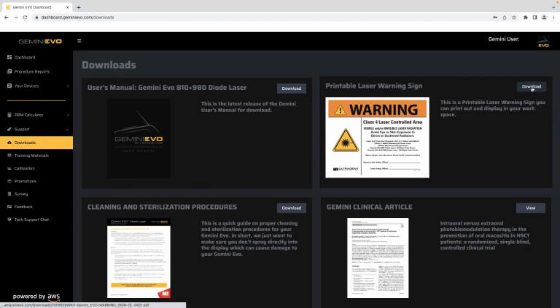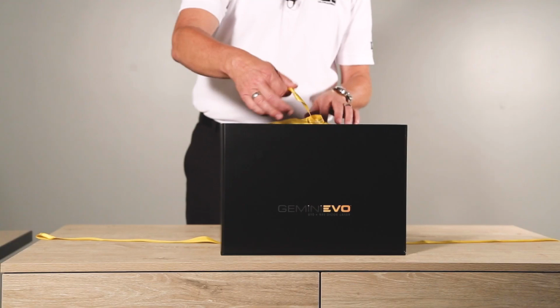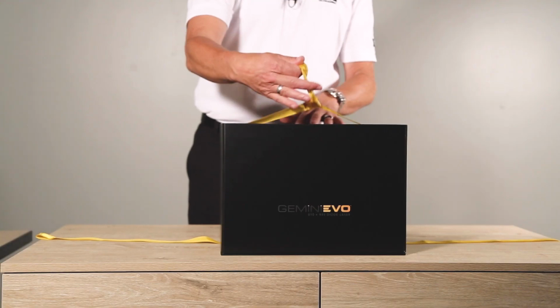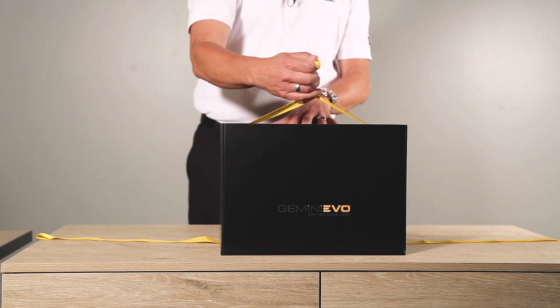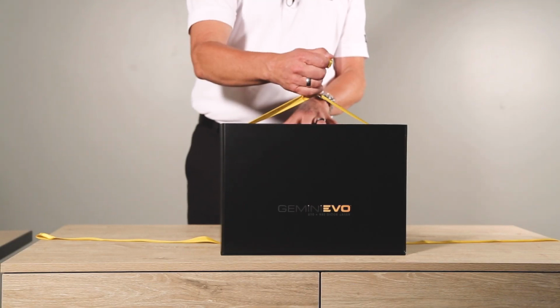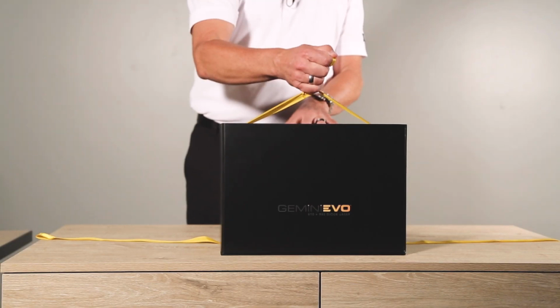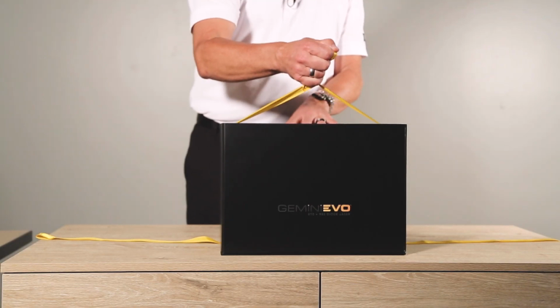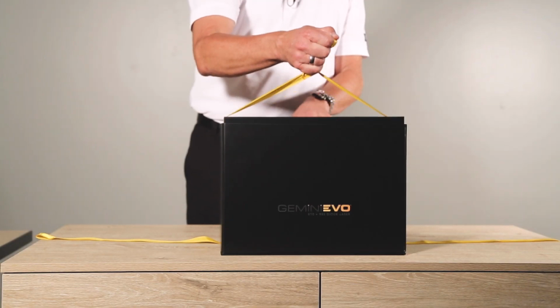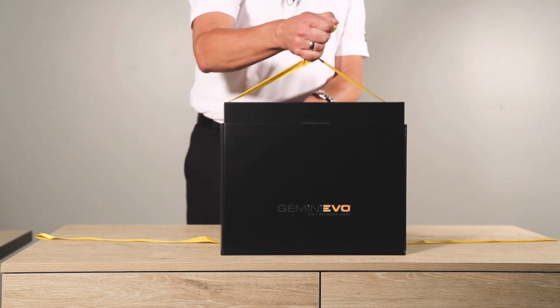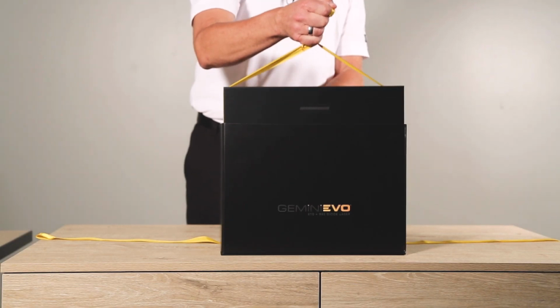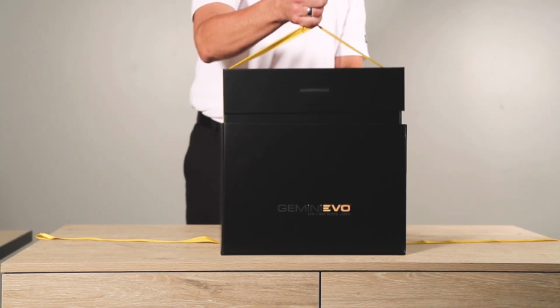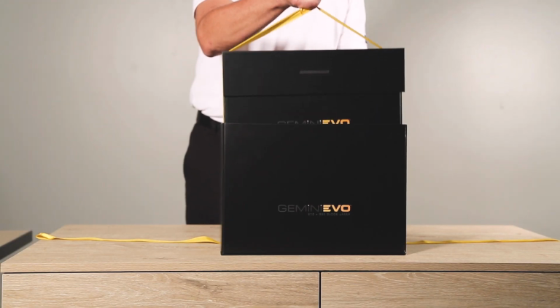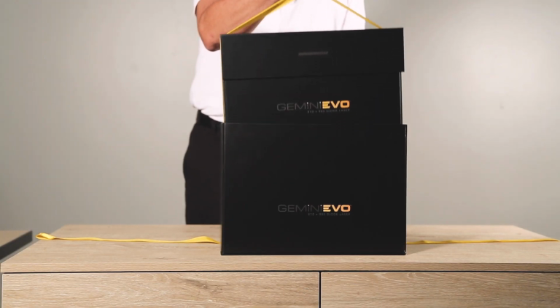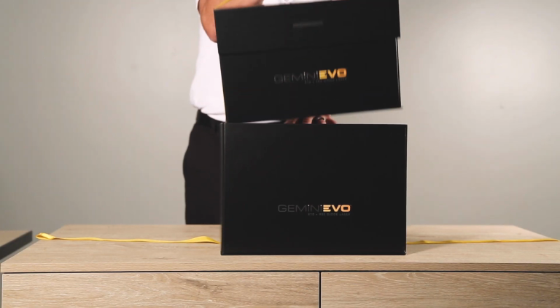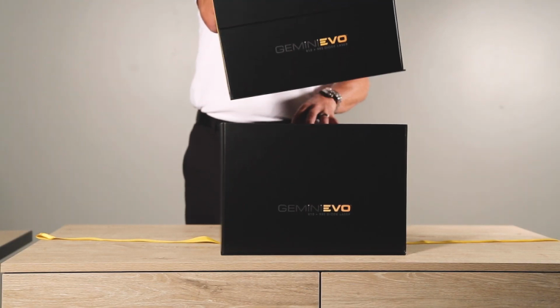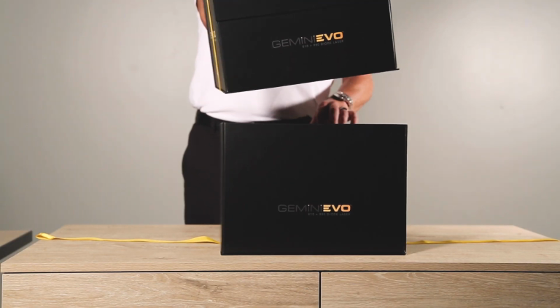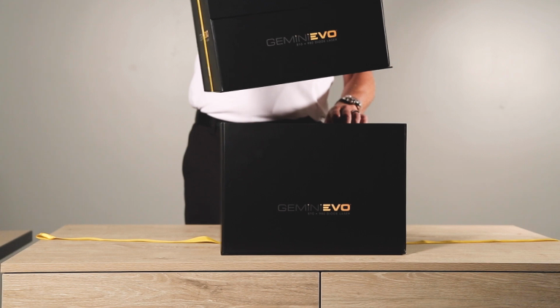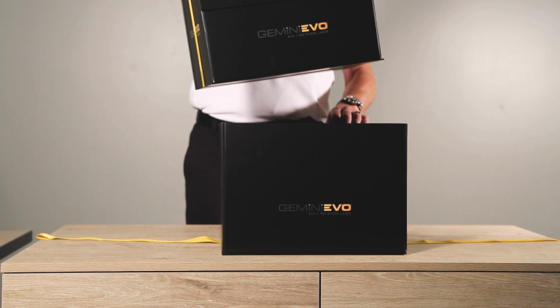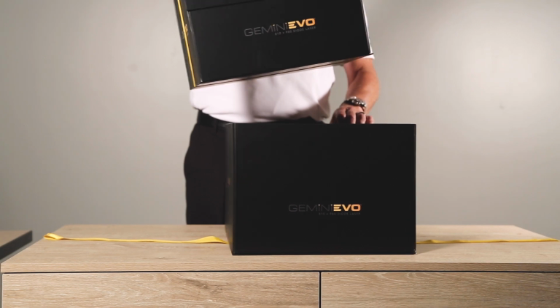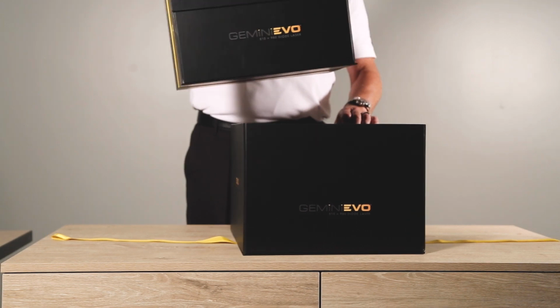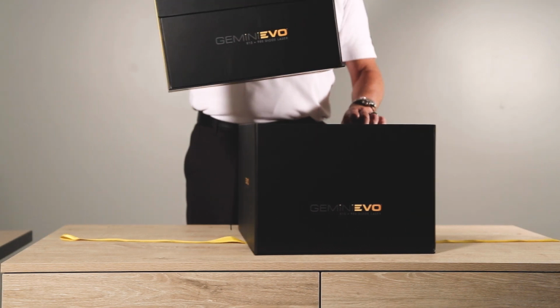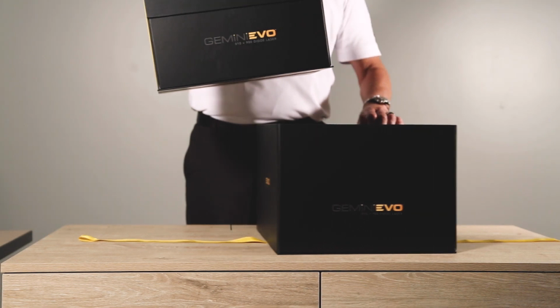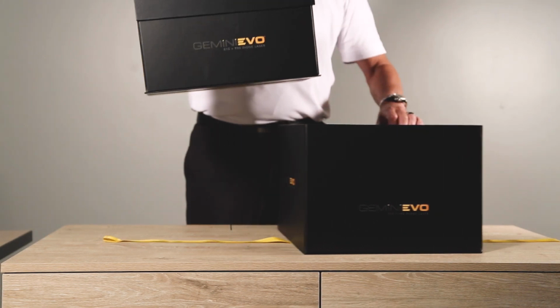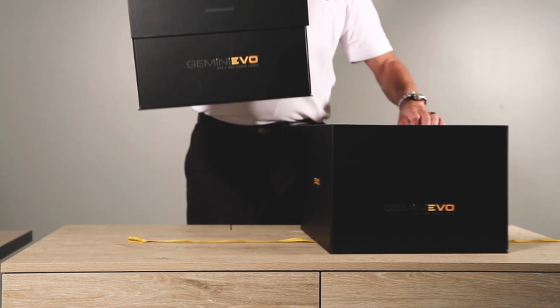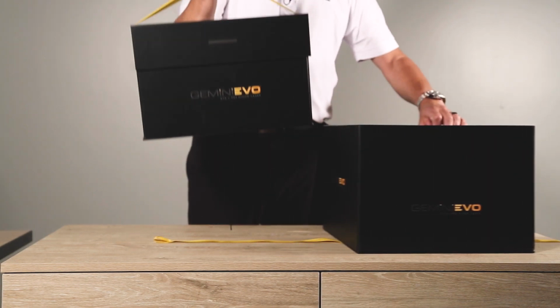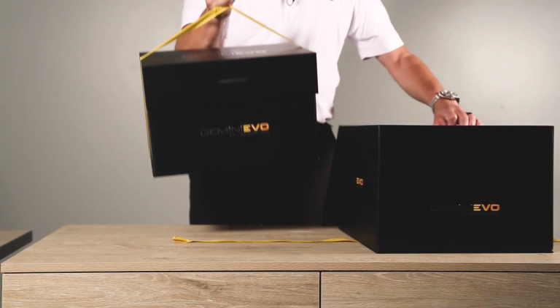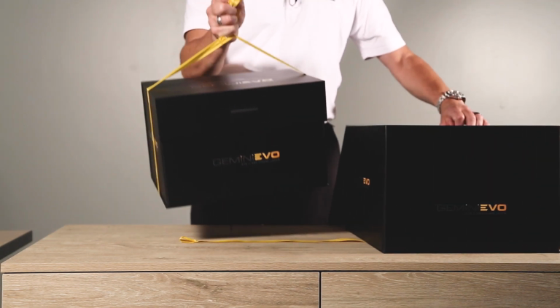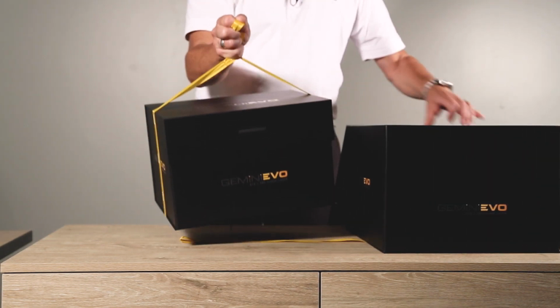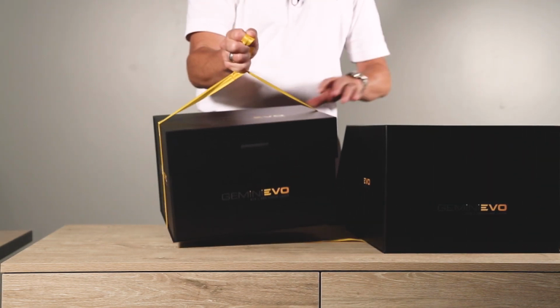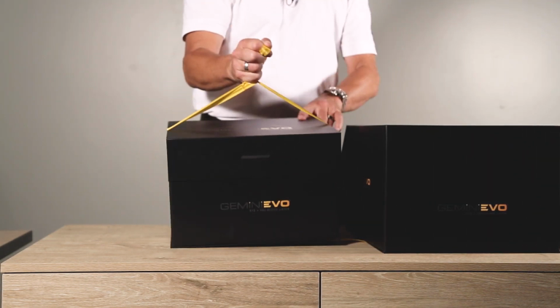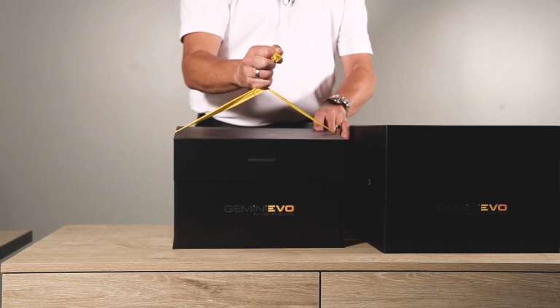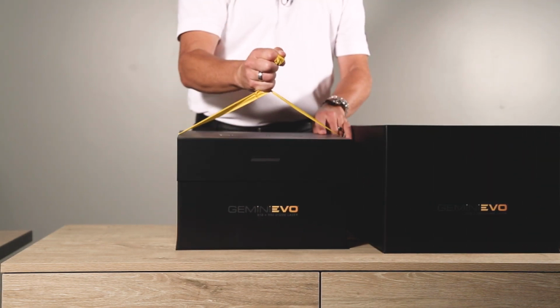Next are the boxes for the main laser and smaller accessories. Use the yellow ribbon for easy removal.